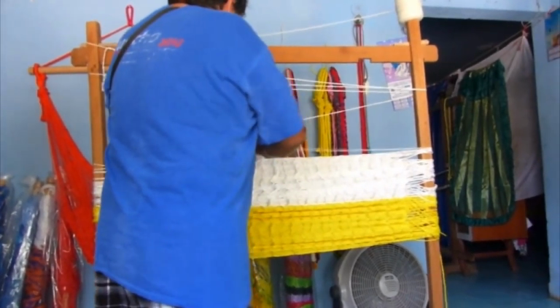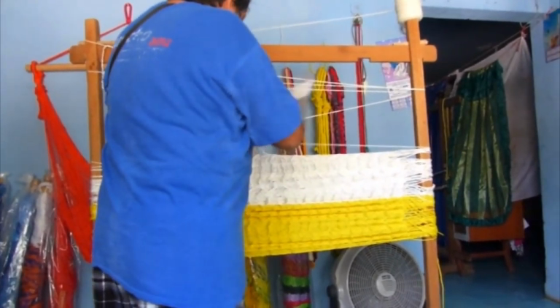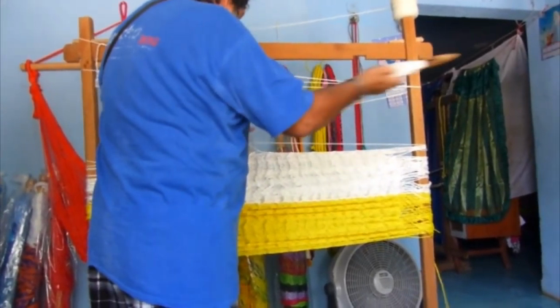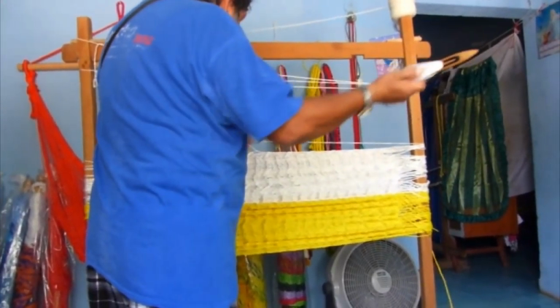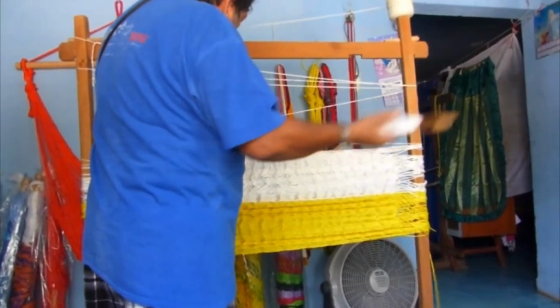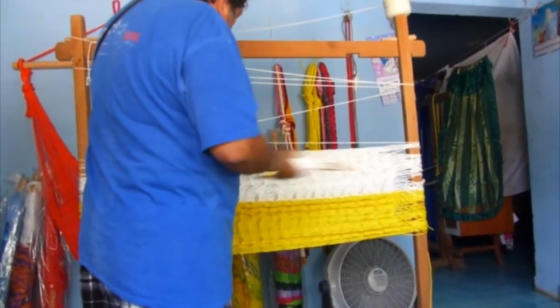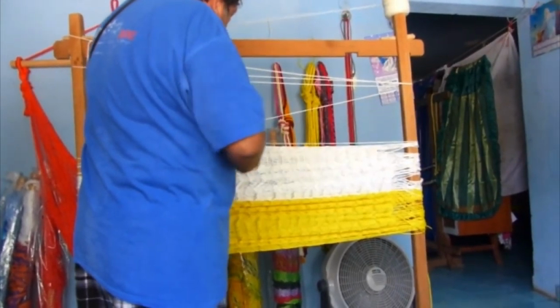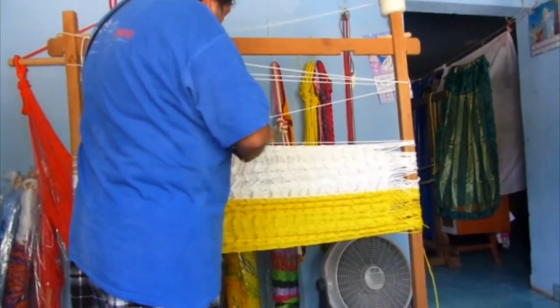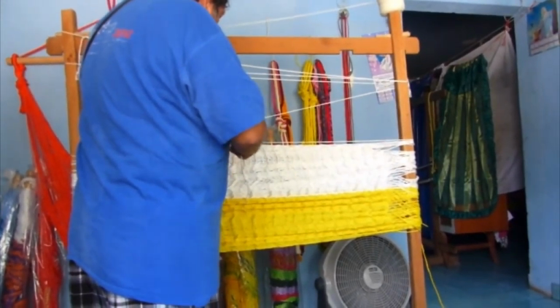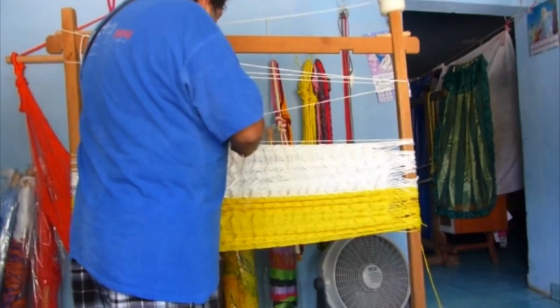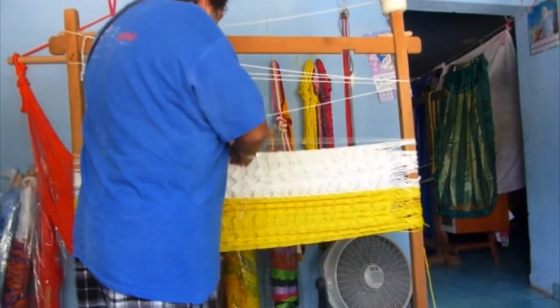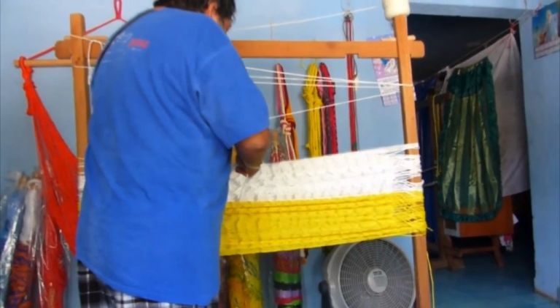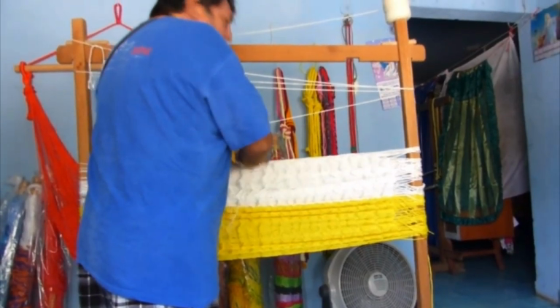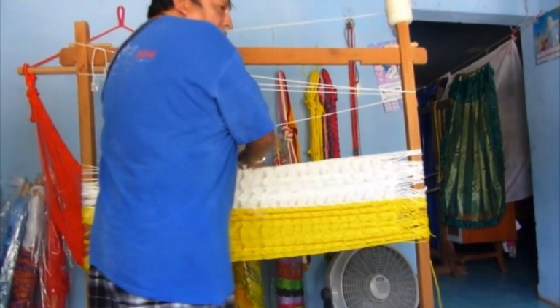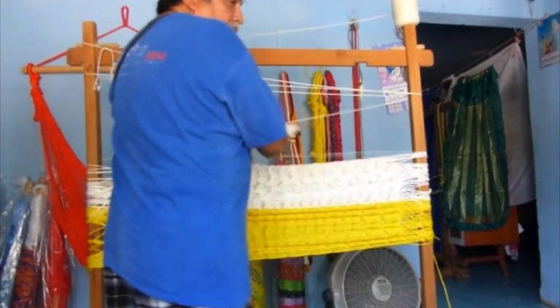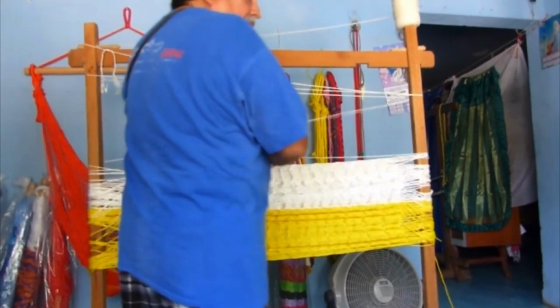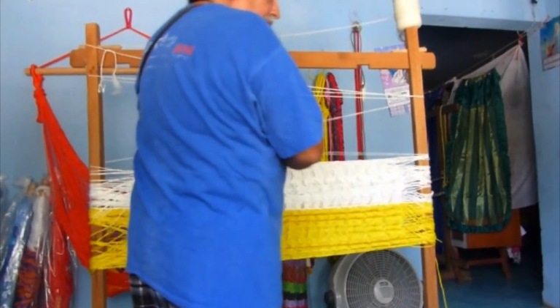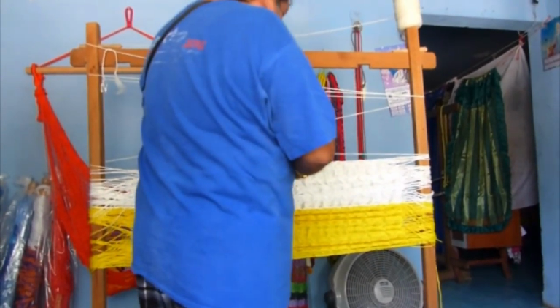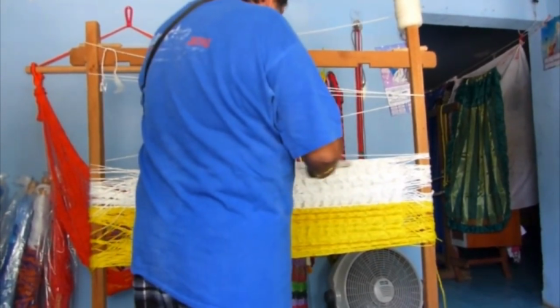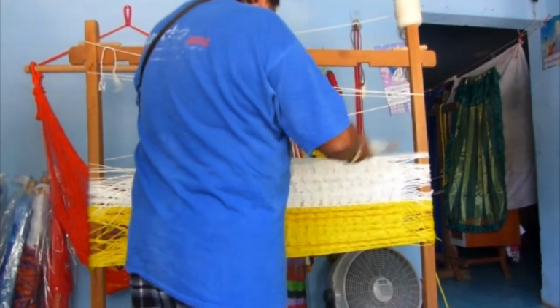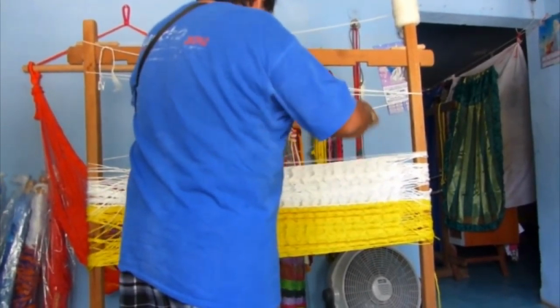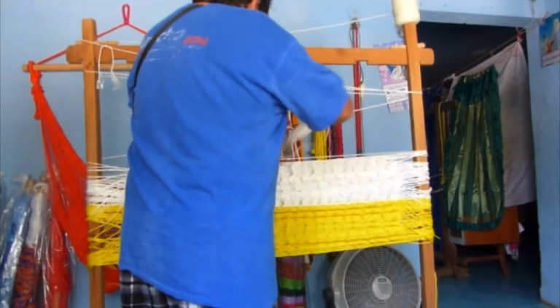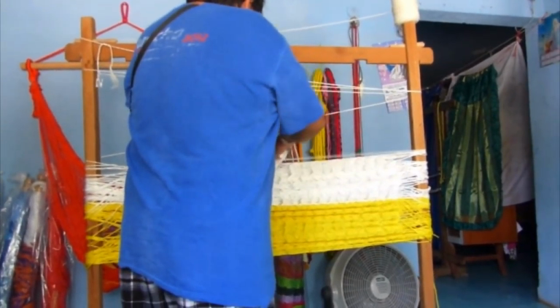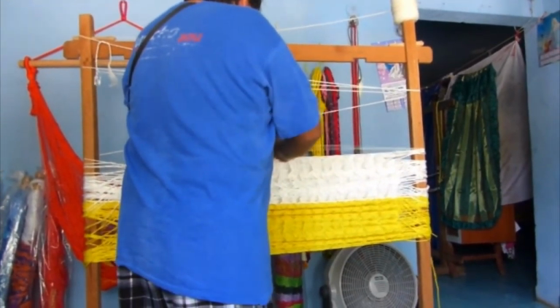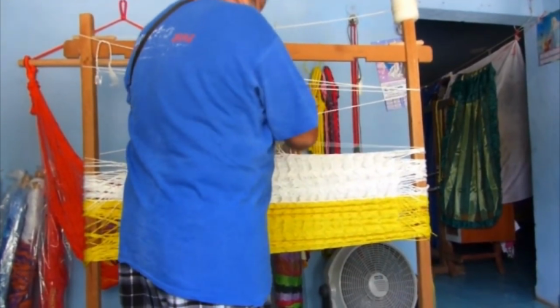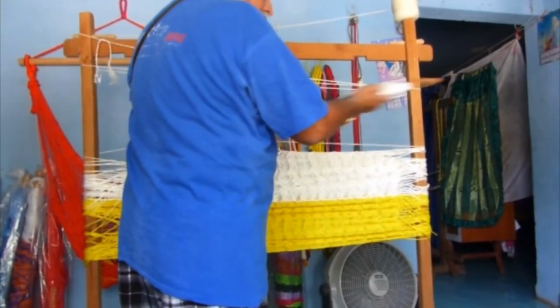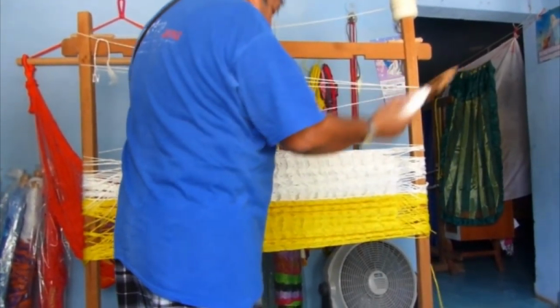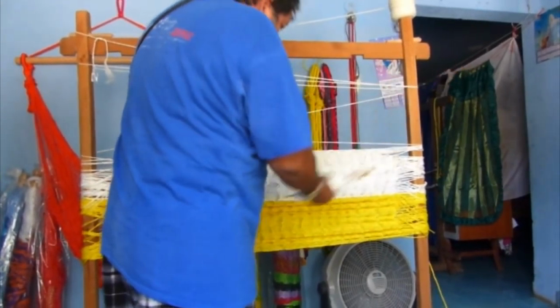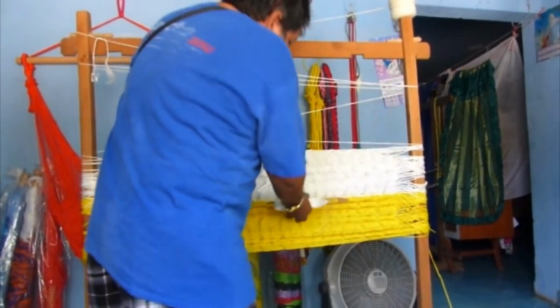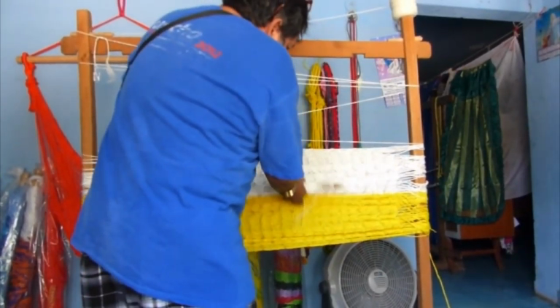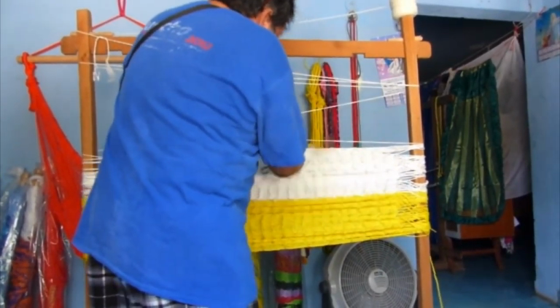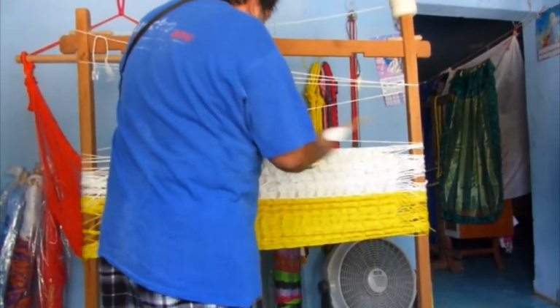The single weave, the work is open. Yes. The five weave is closed. It's closed.